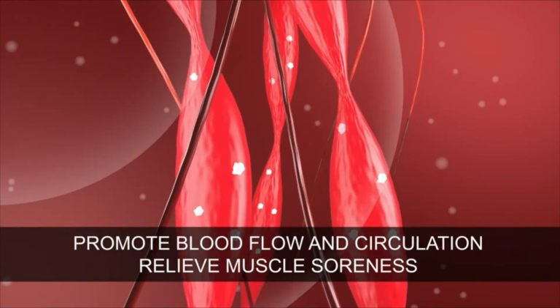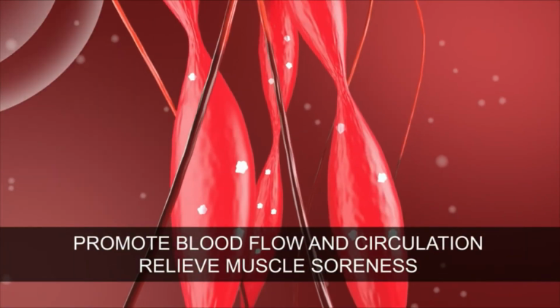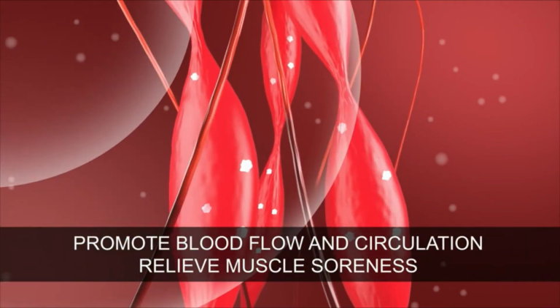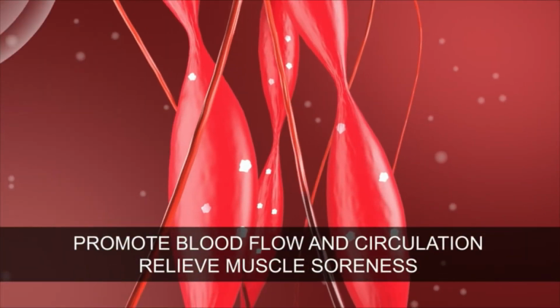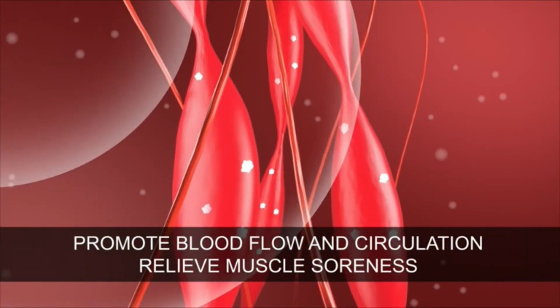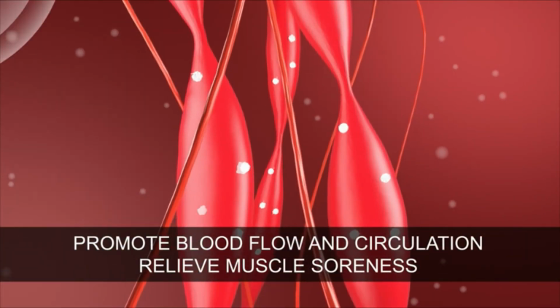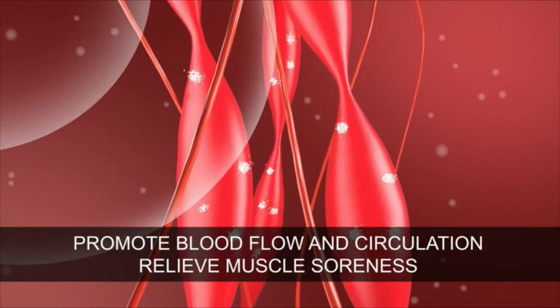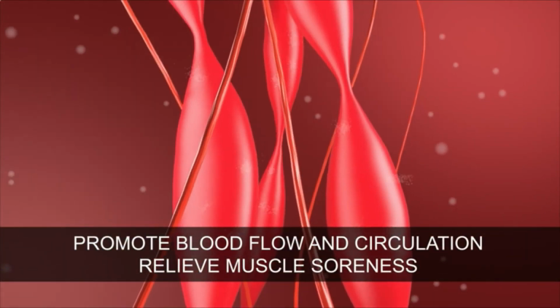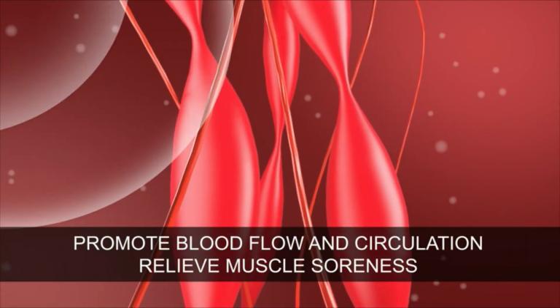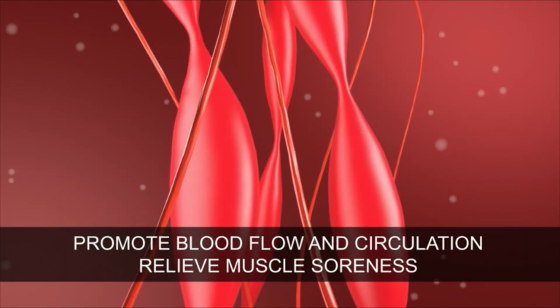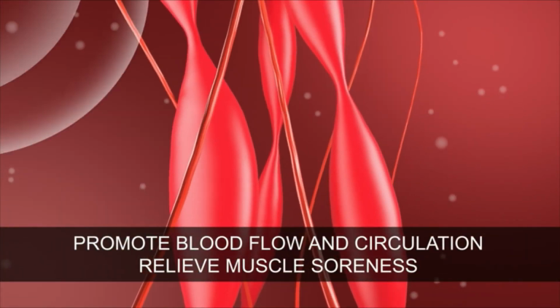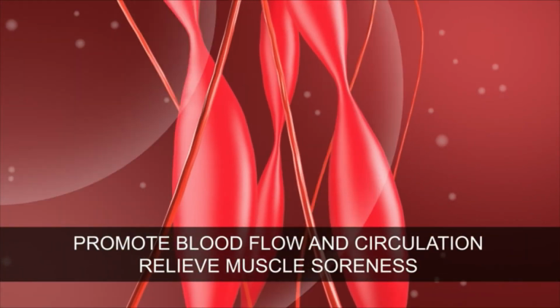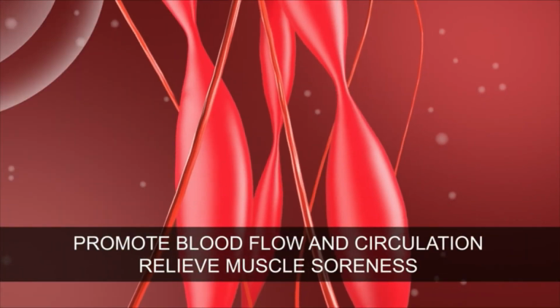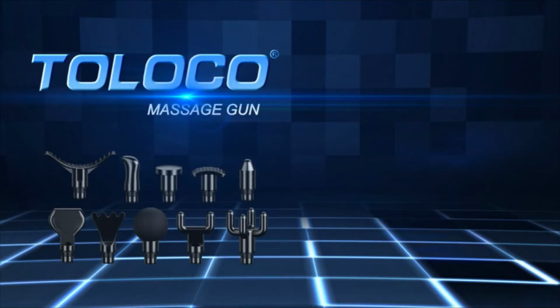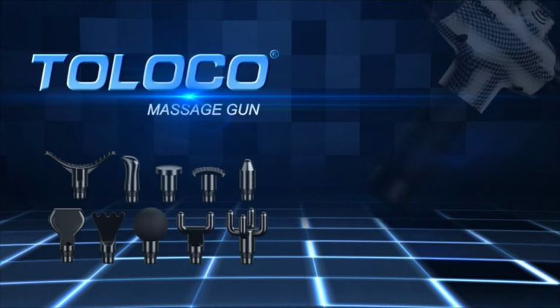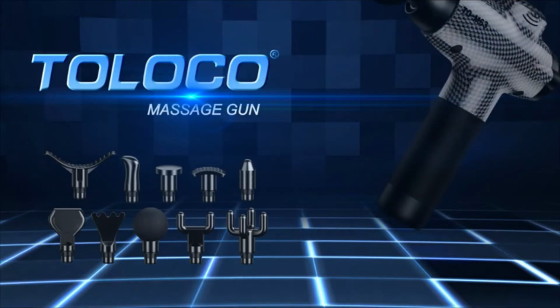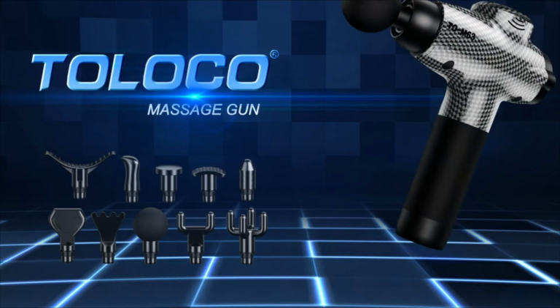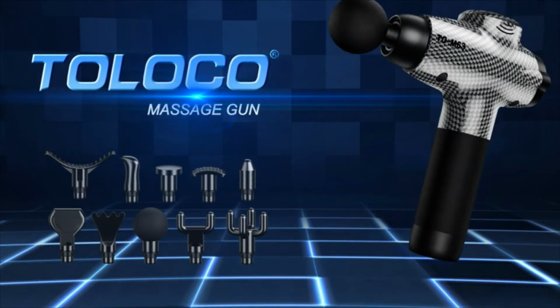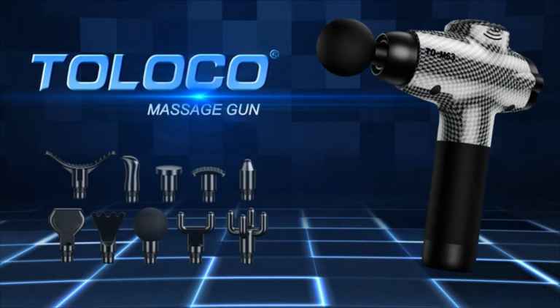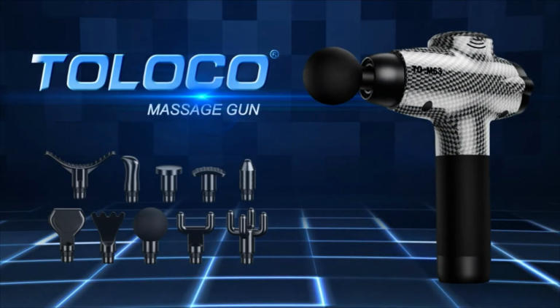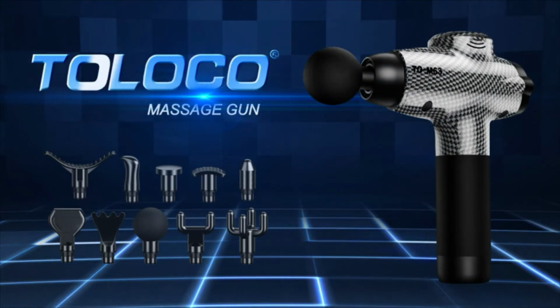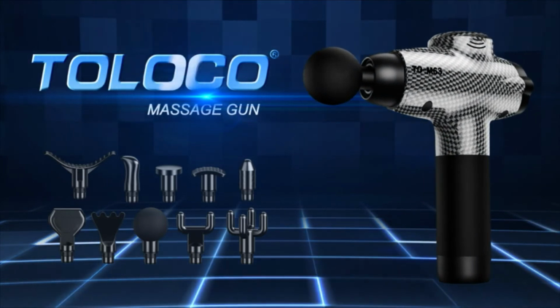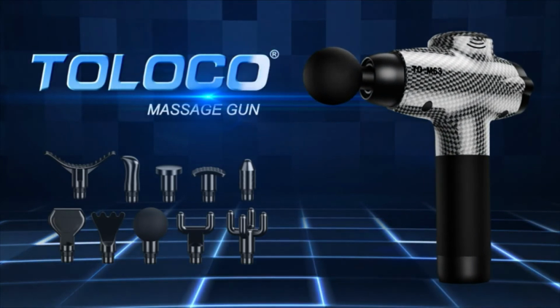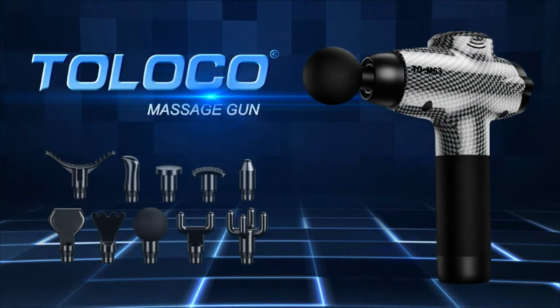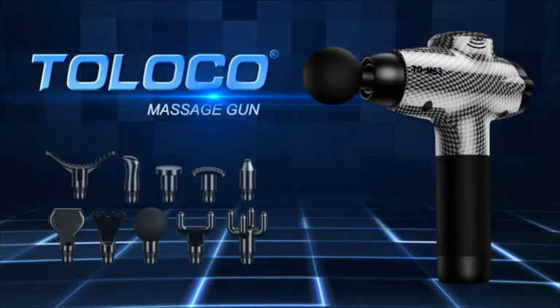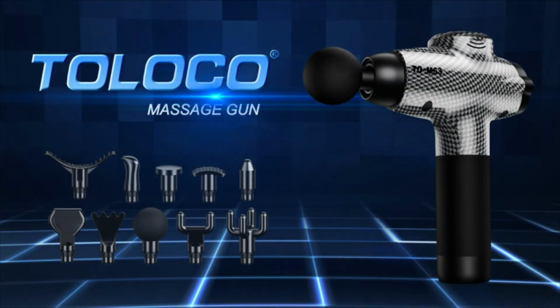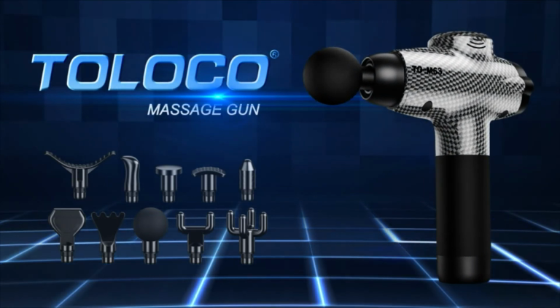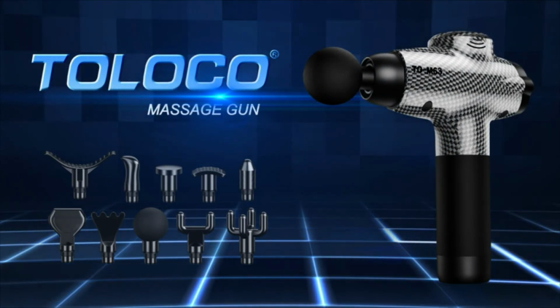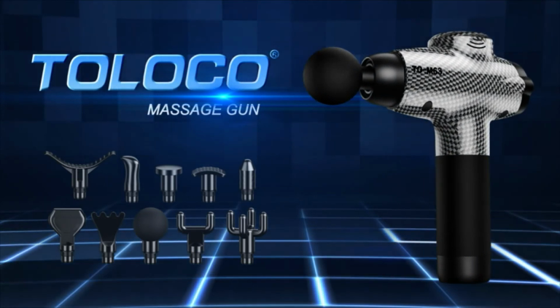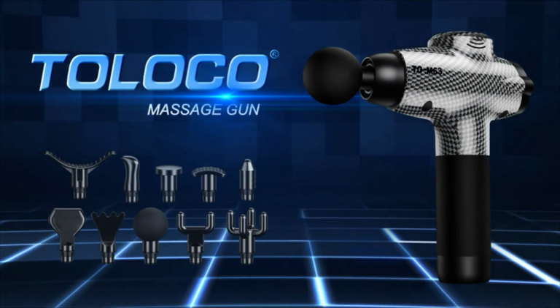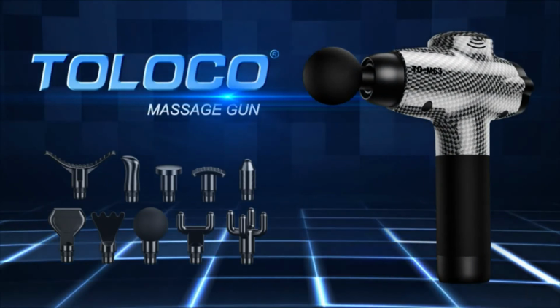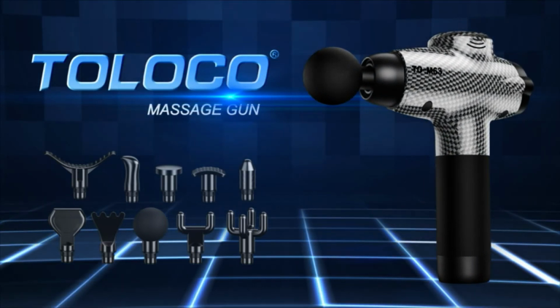Portable cordless massage gun, lightweight design, with a suitcase to simplify storage and transportation.